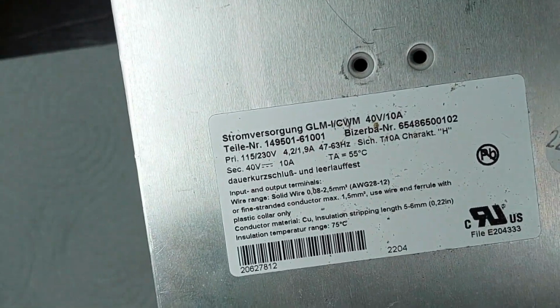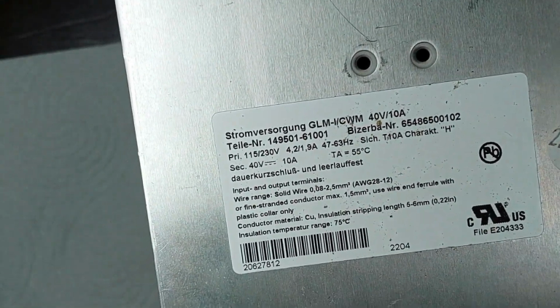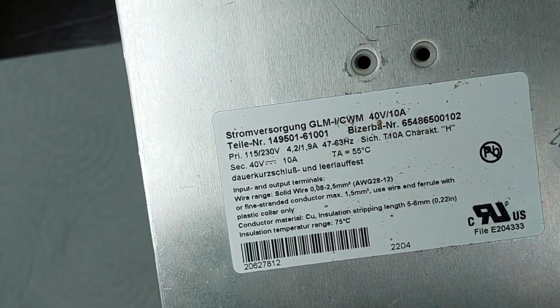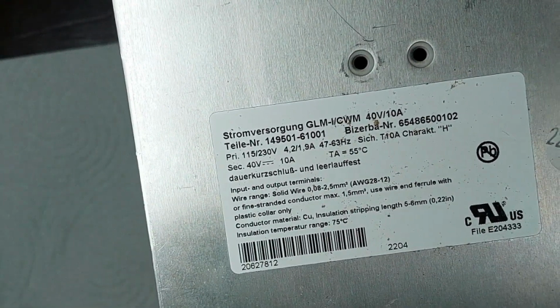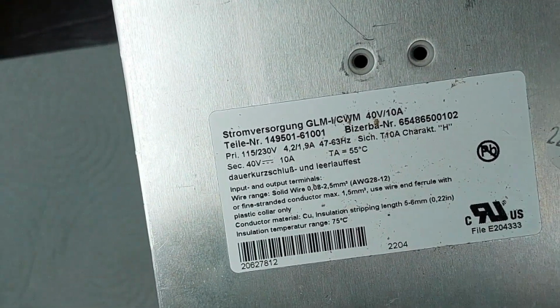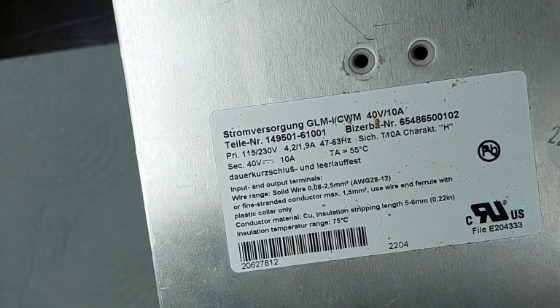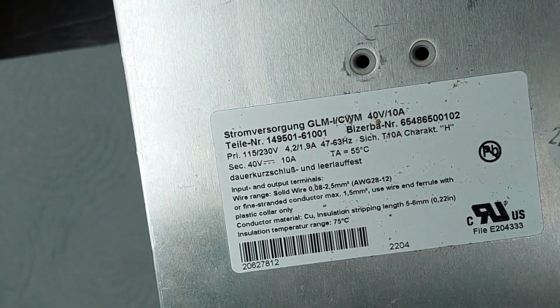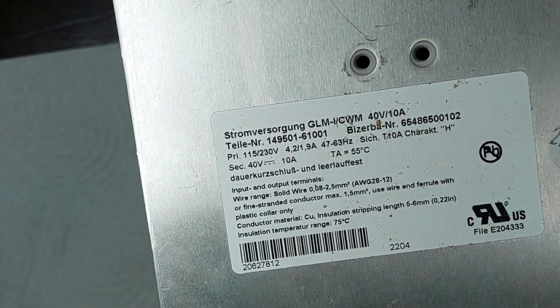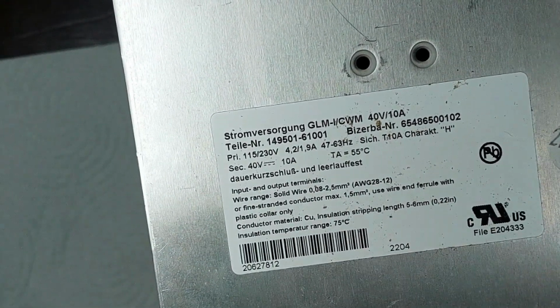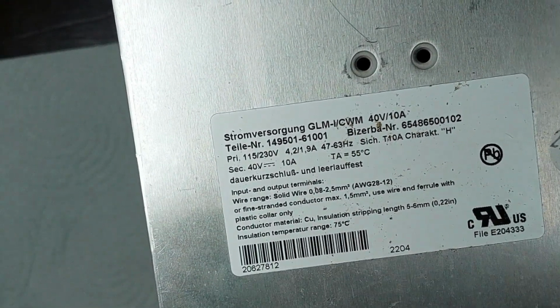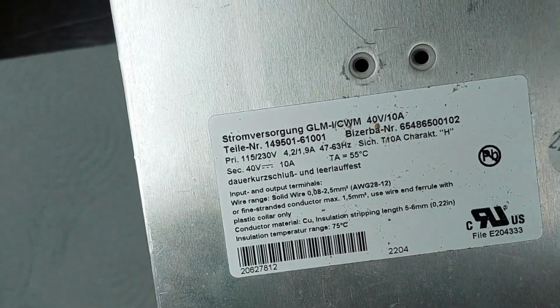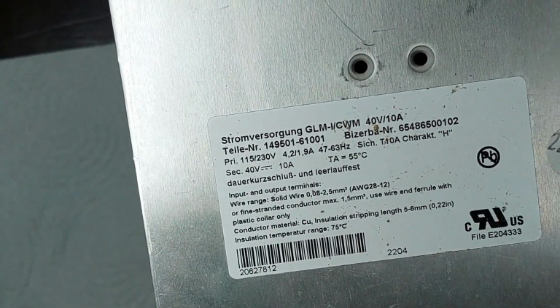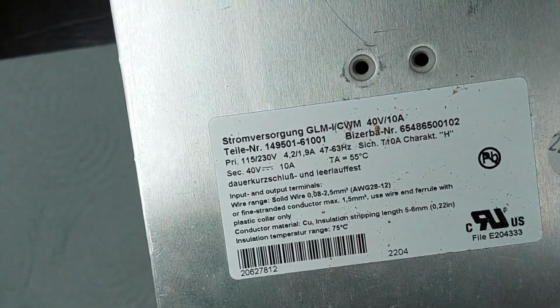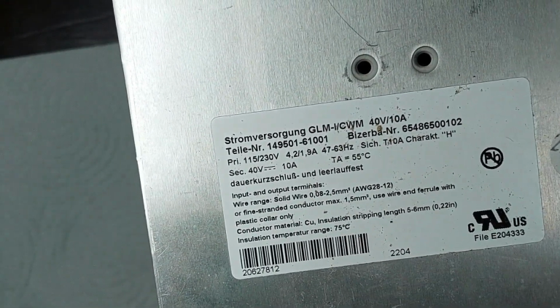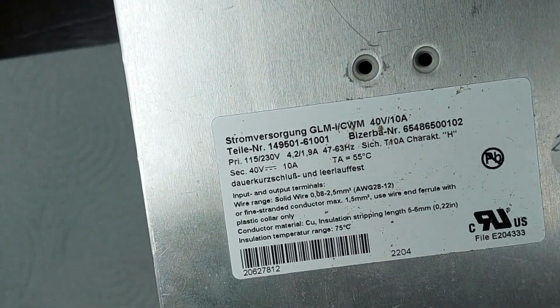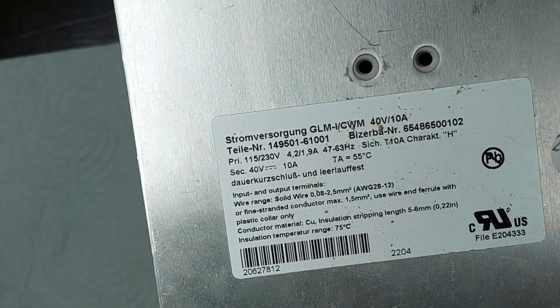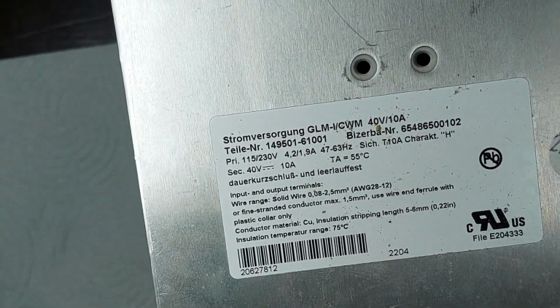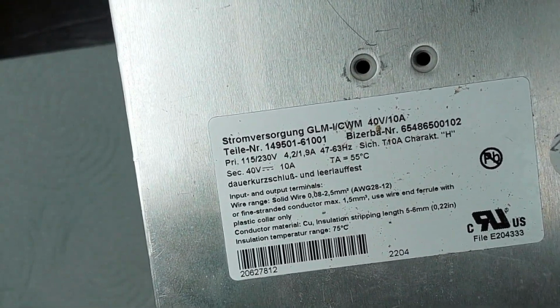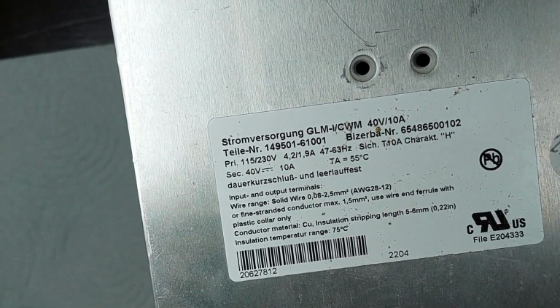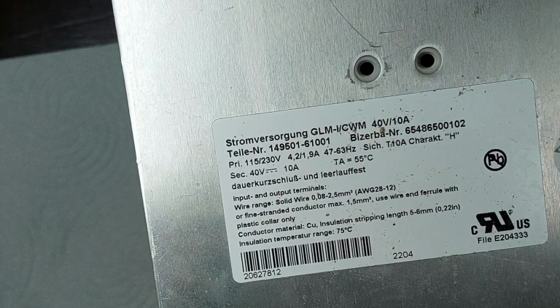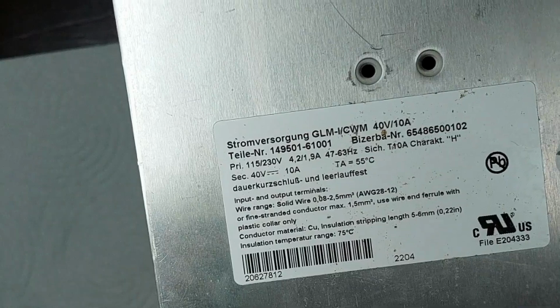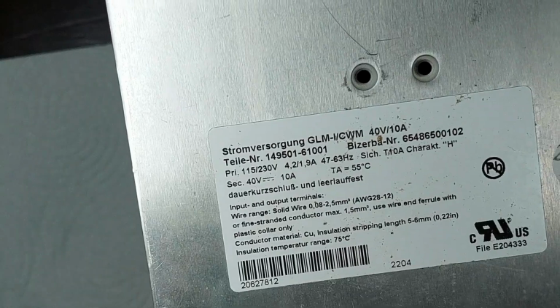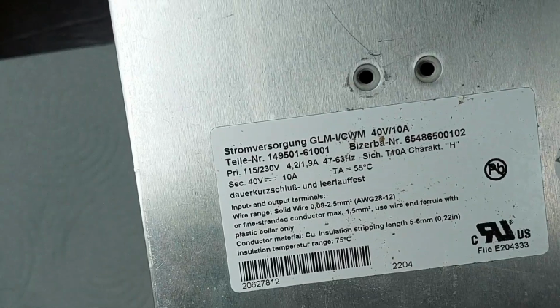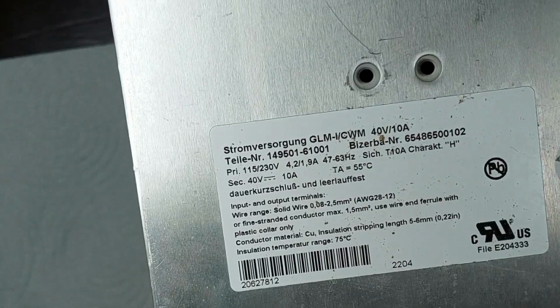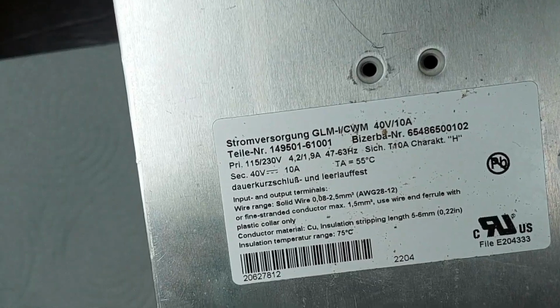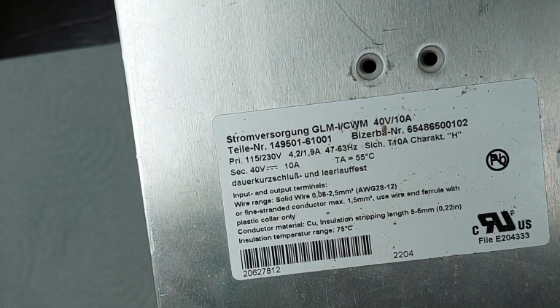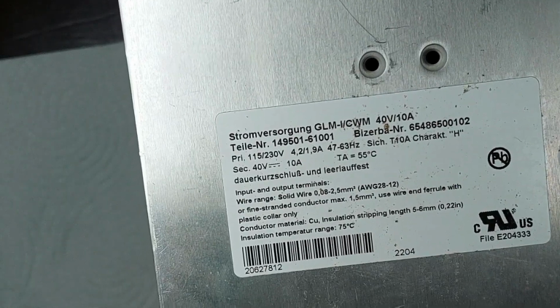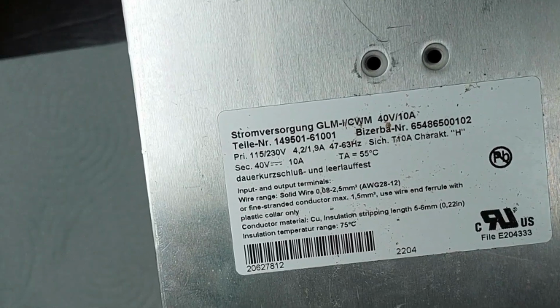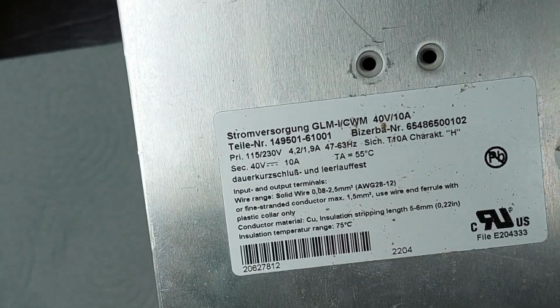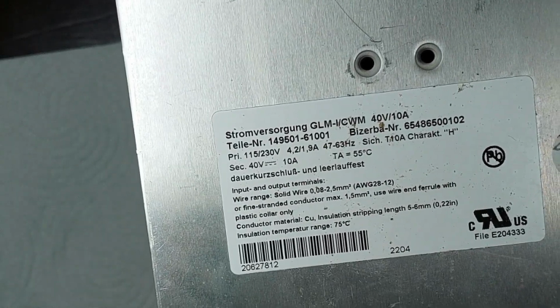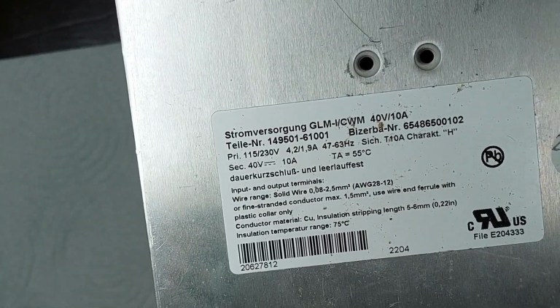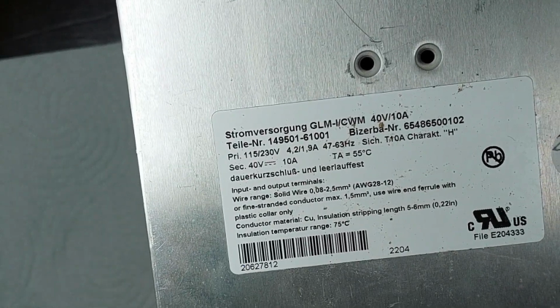We're diving straight into the technical details — diagnostics, troubleshooting, and repair.